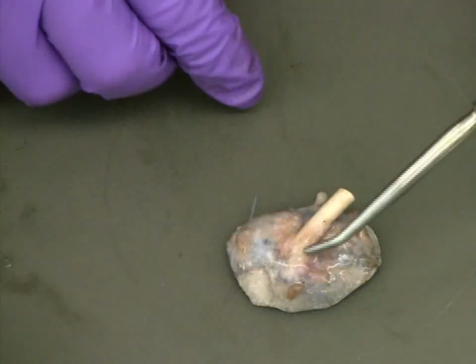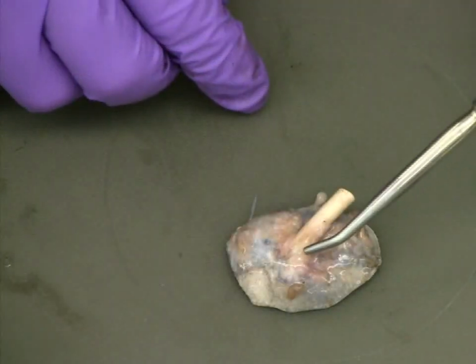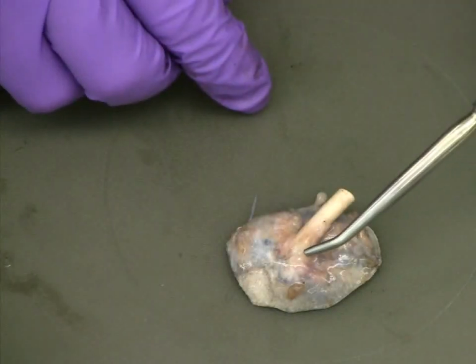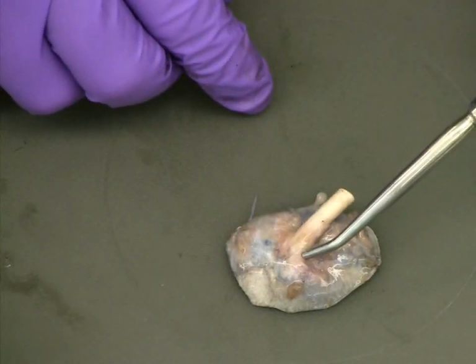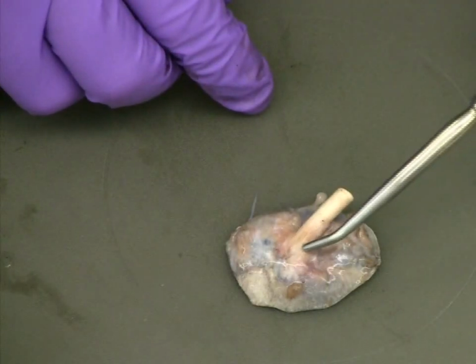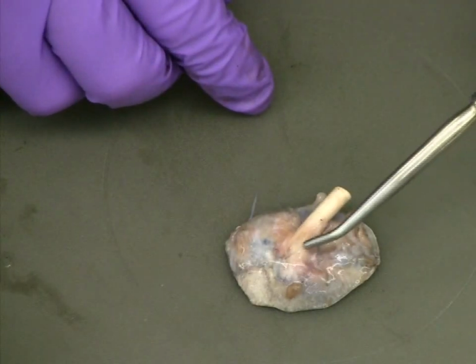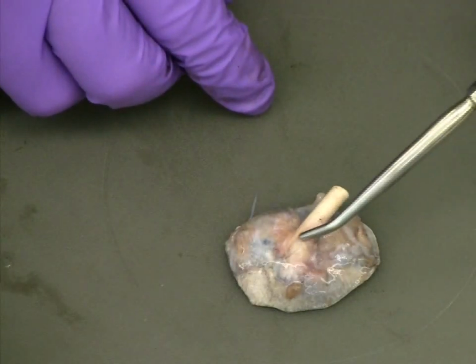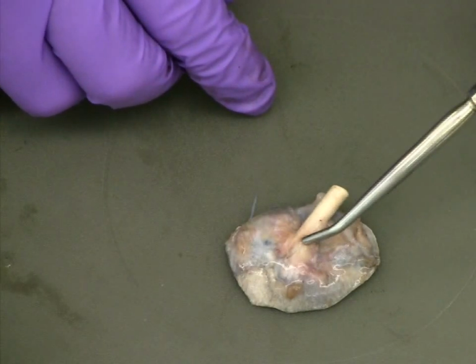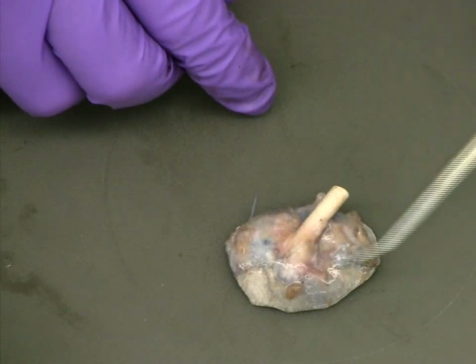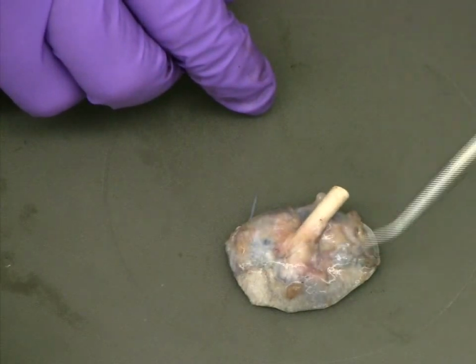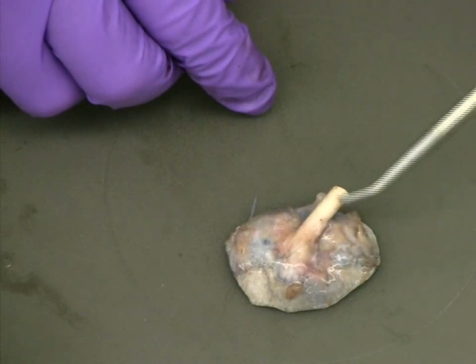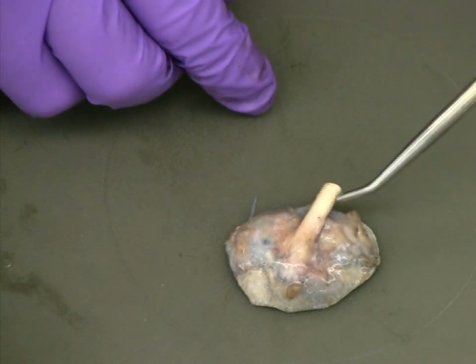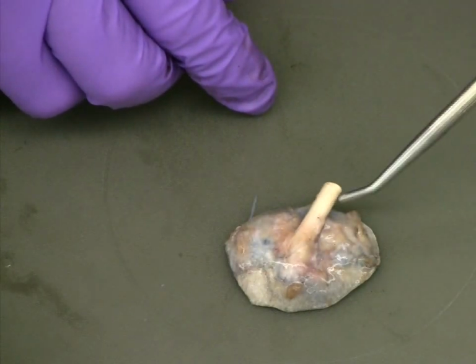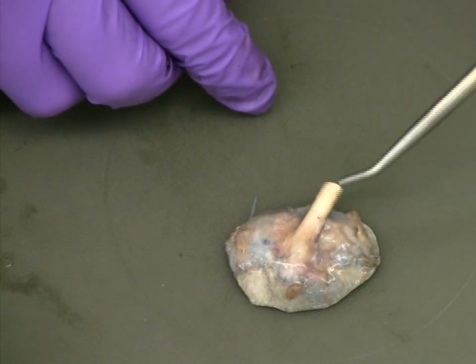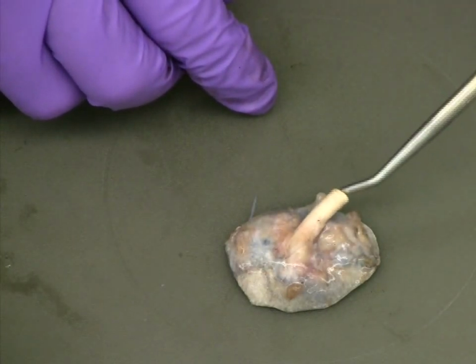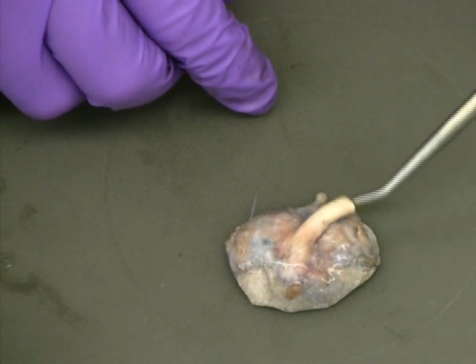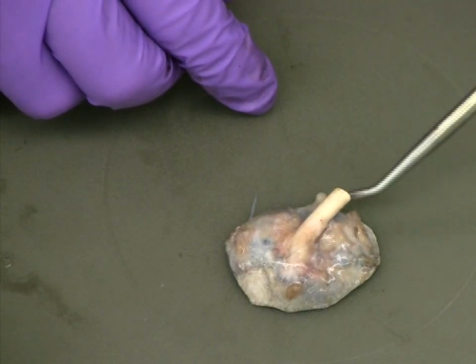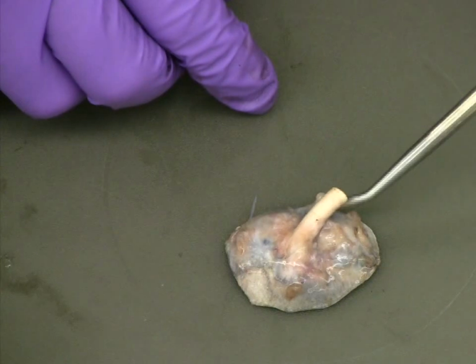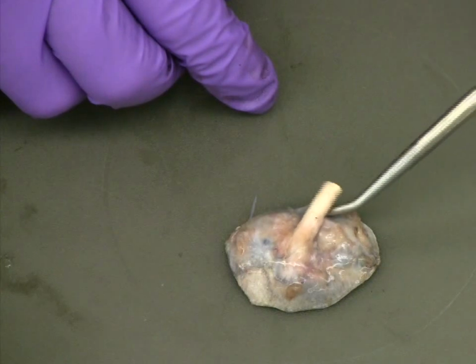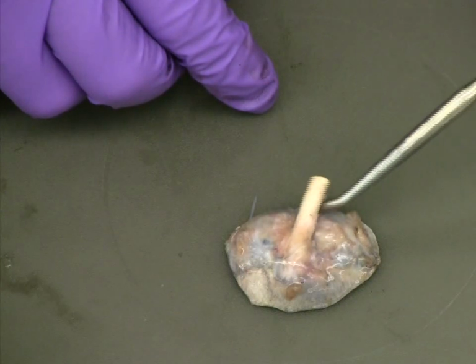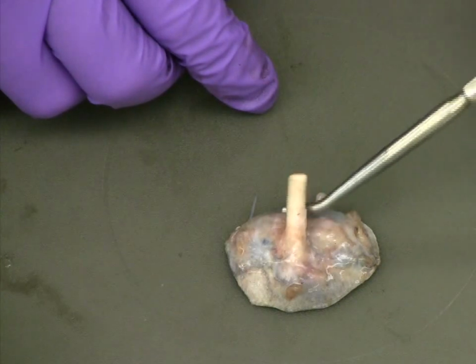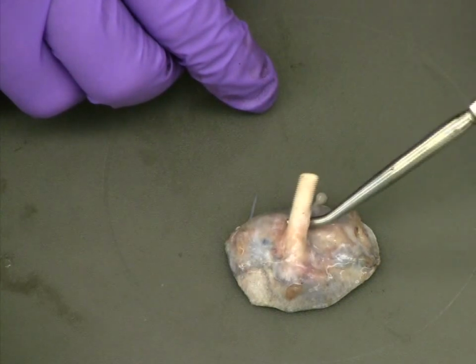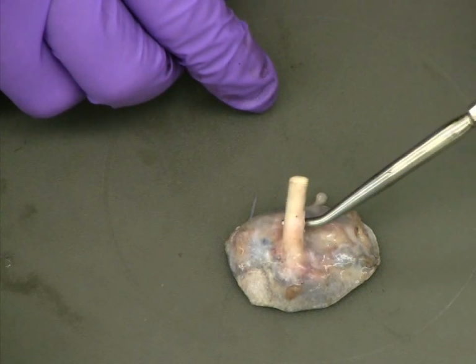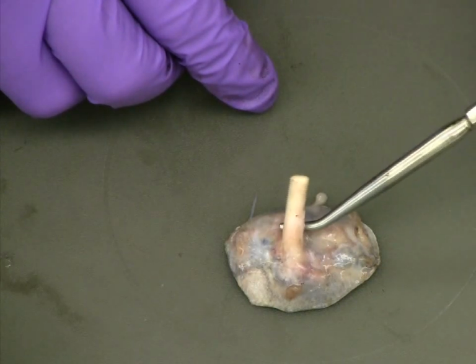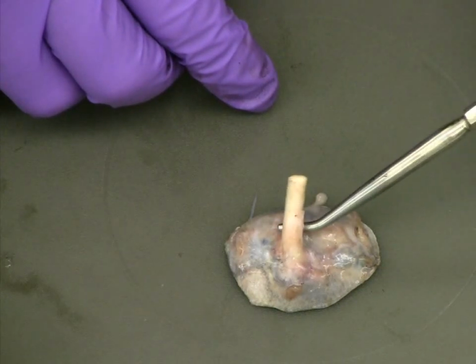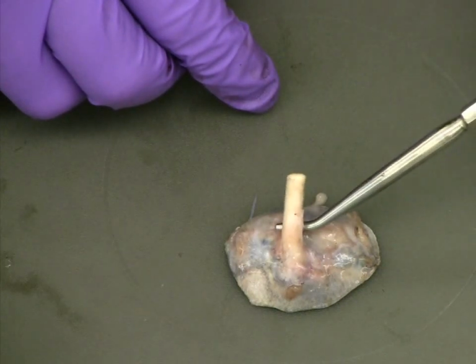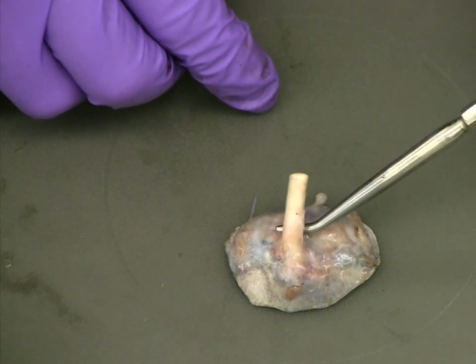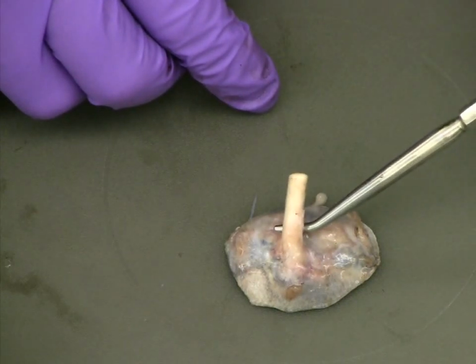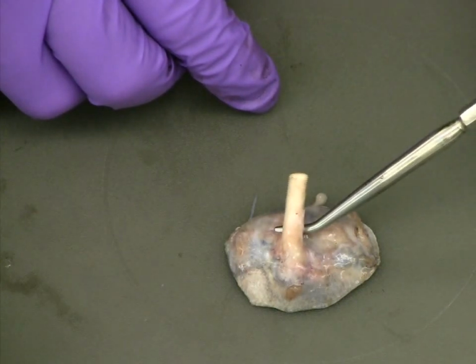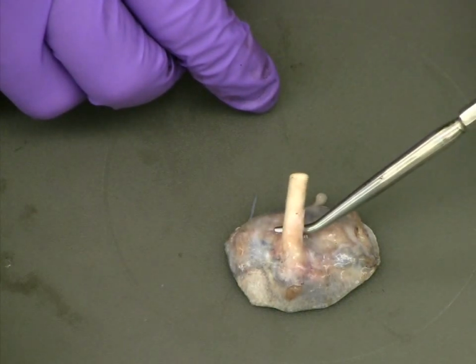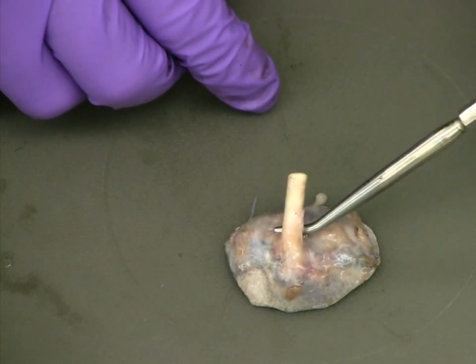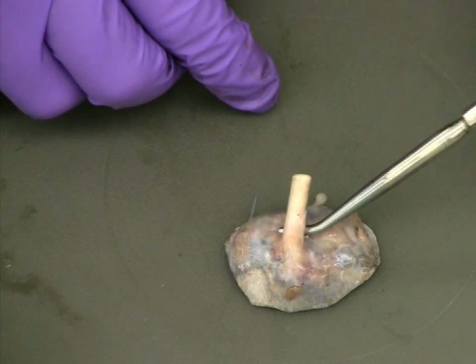Finally, turning the eye over, we can clearly see the optic nerve as it exits out the back of the eye.